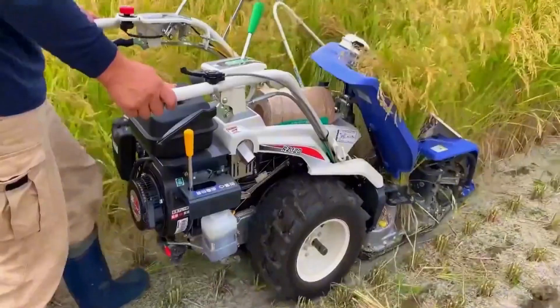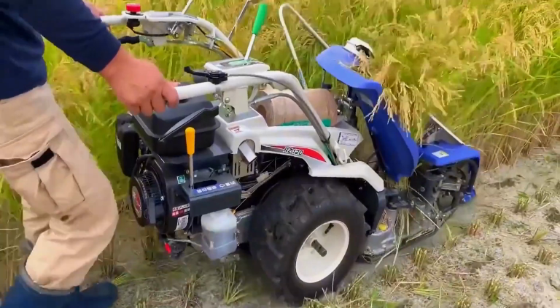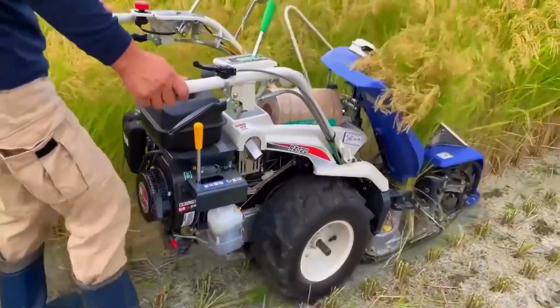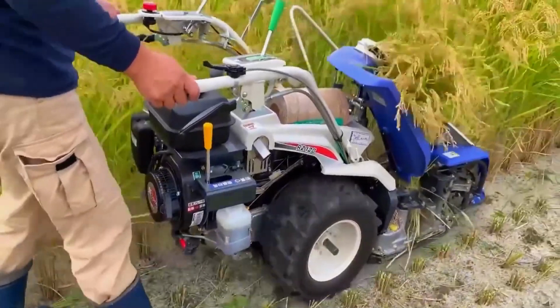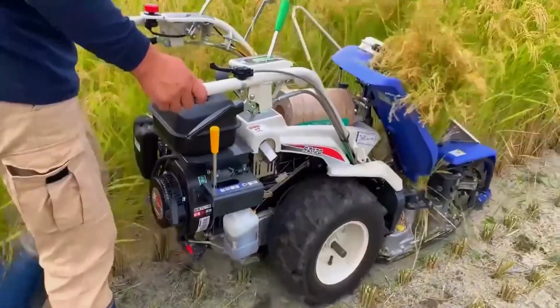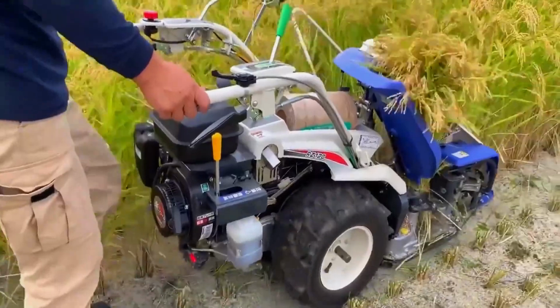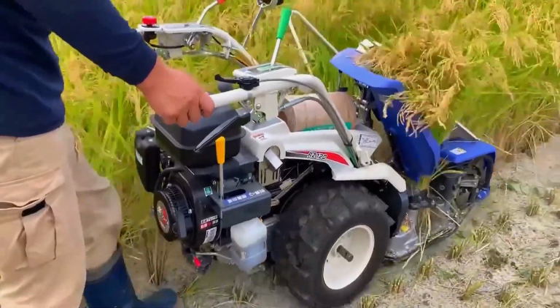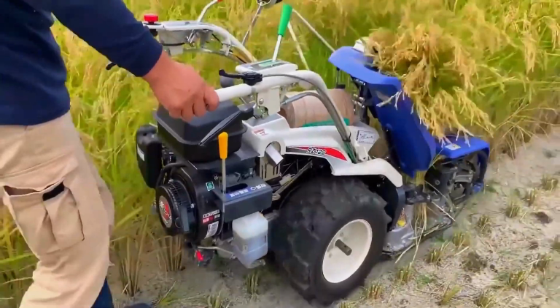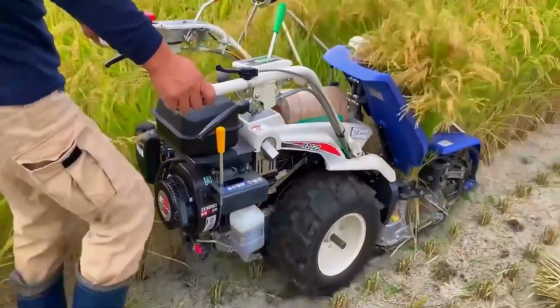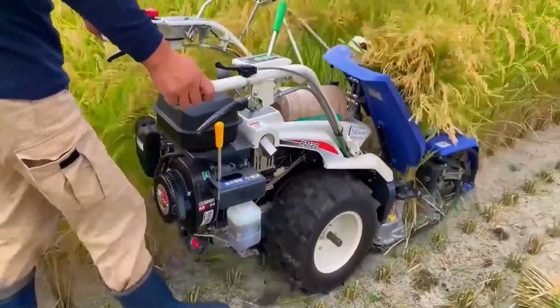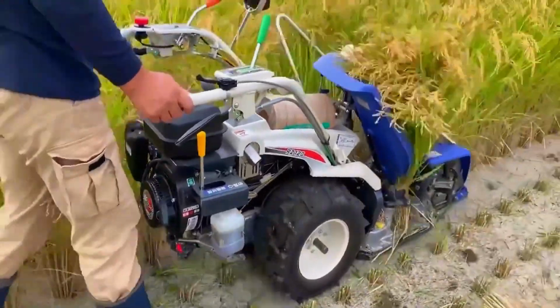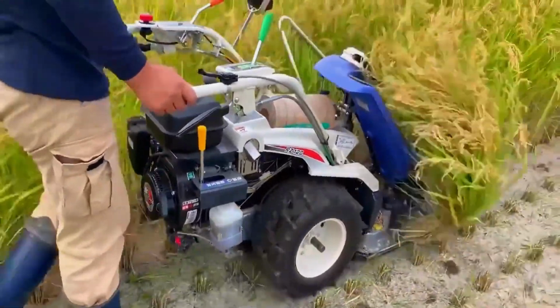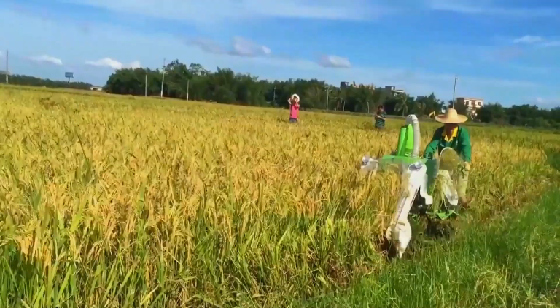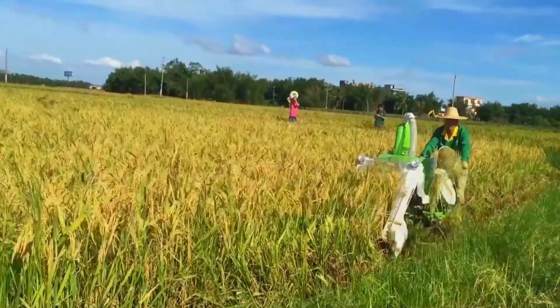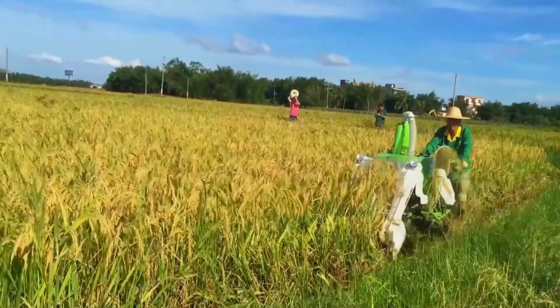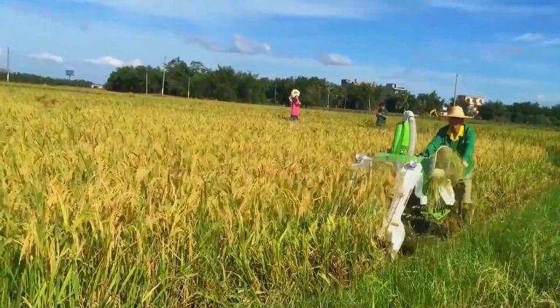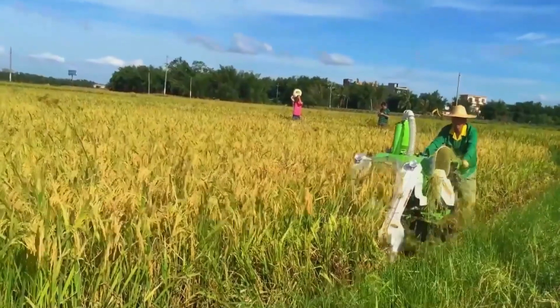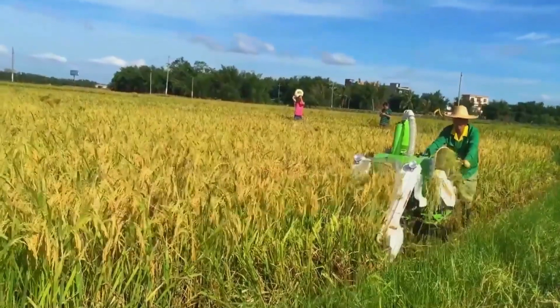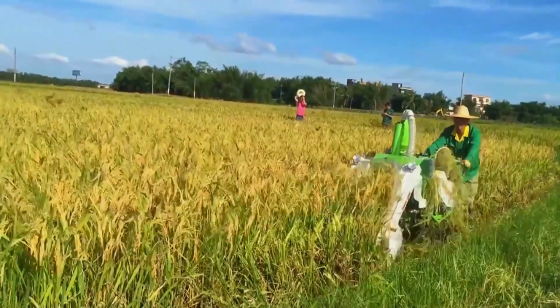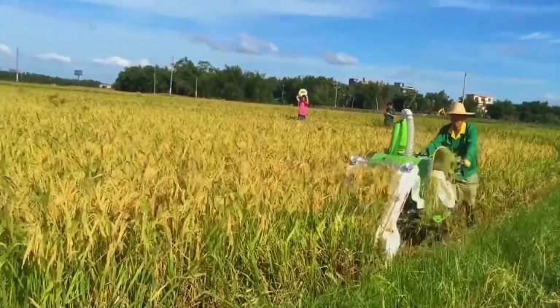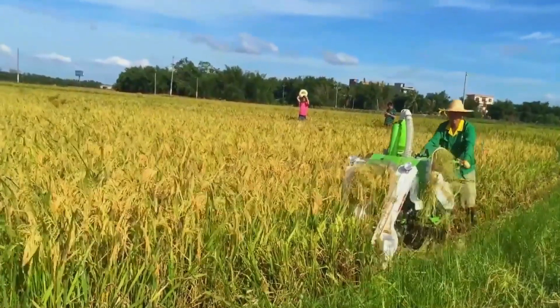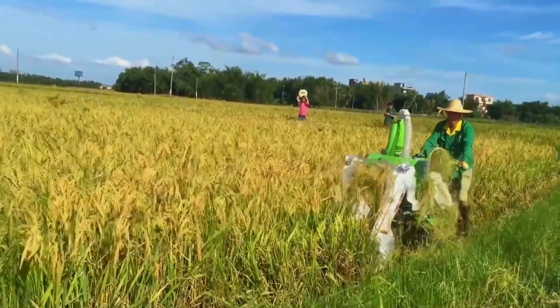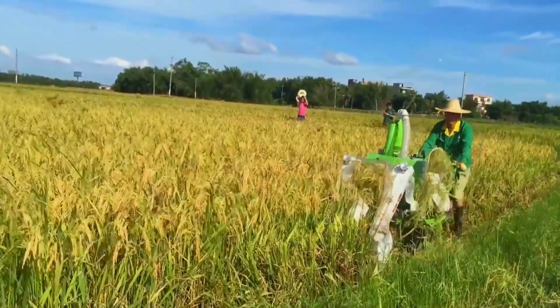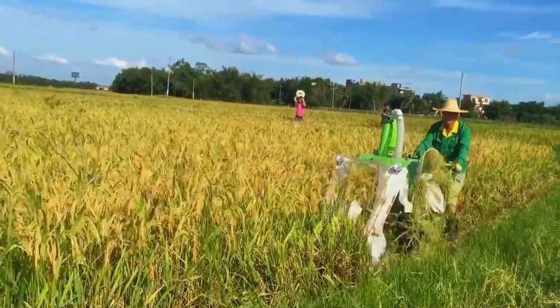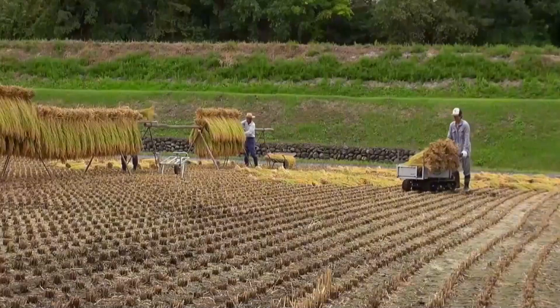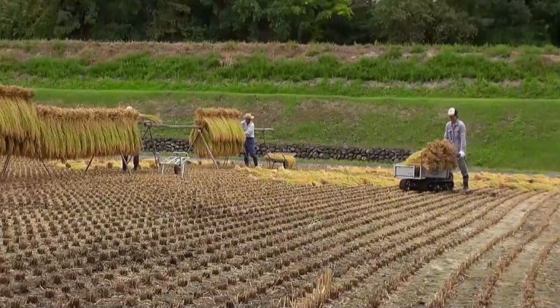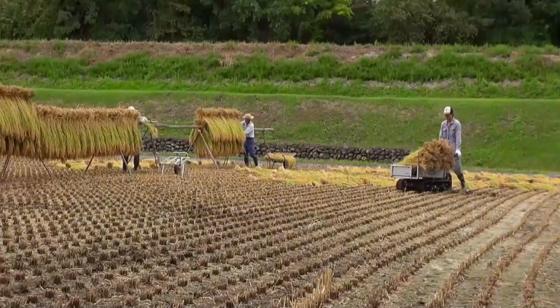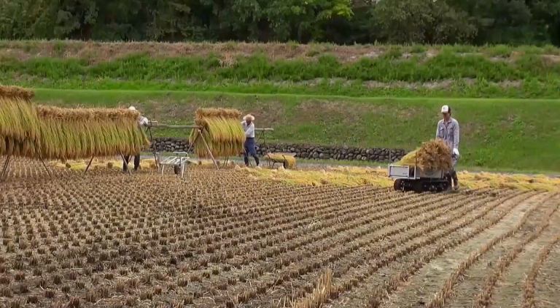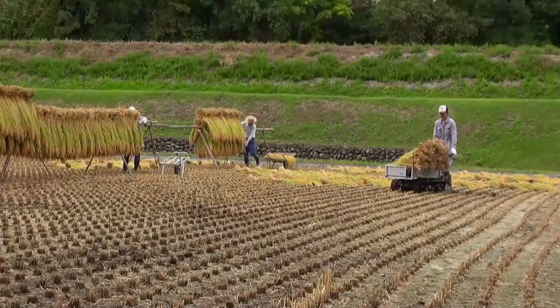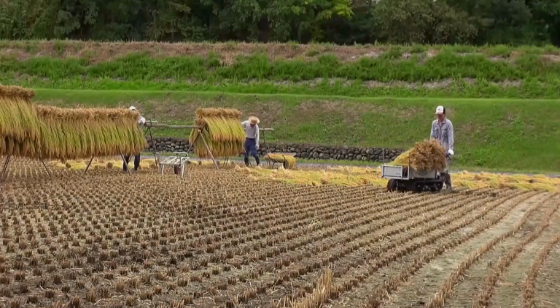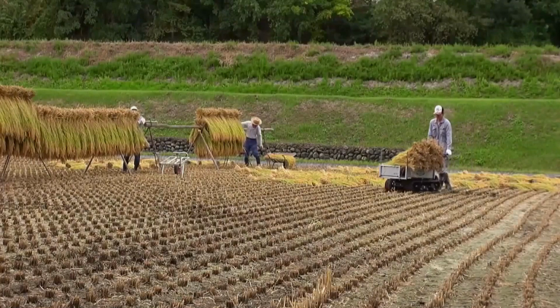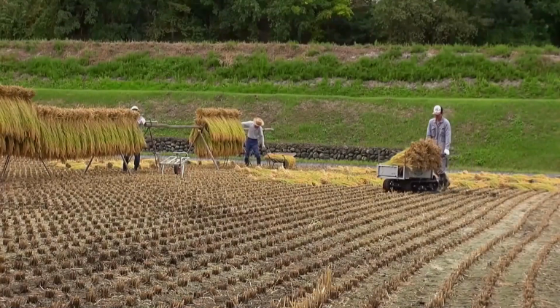This machine, similar to a small hand tractor, is Japan's Poboda Corporation's invention — a double row bundling harvester.